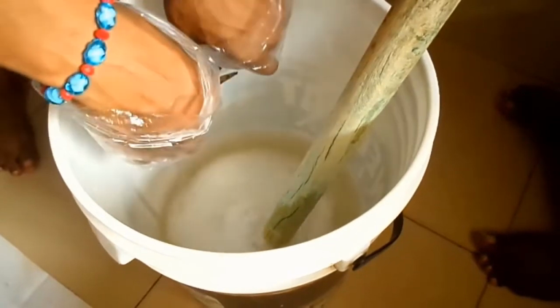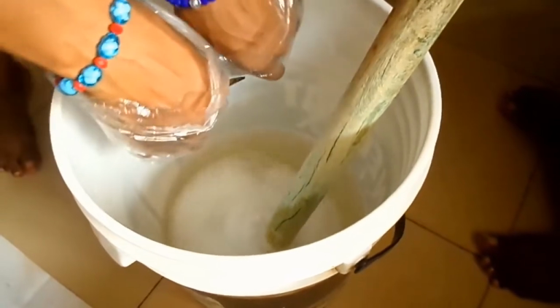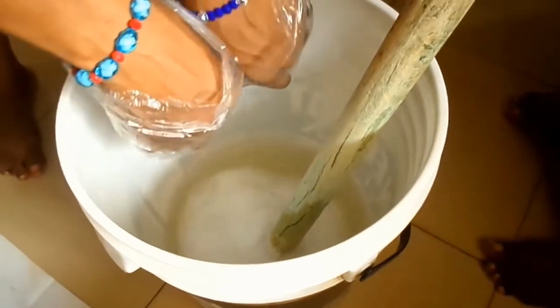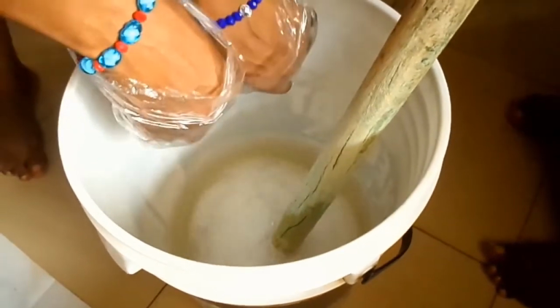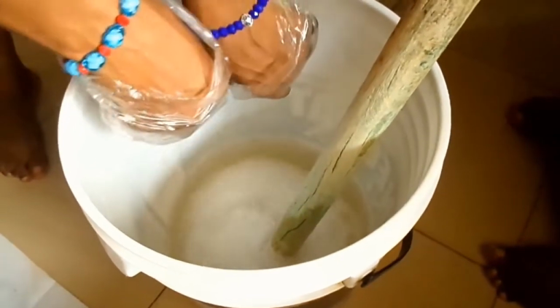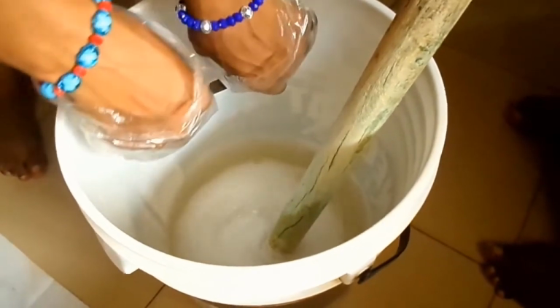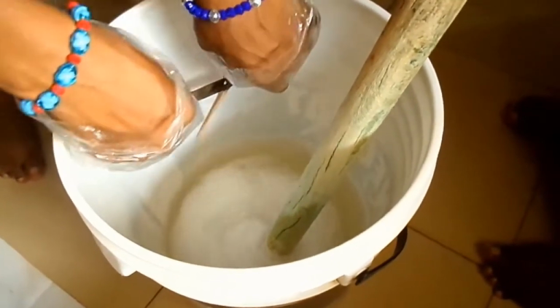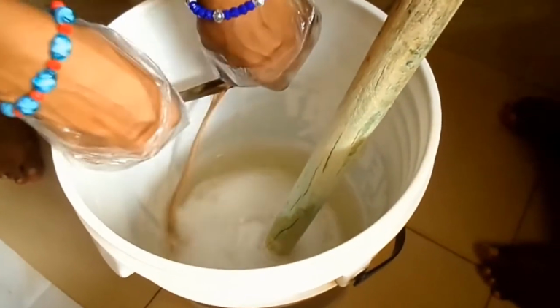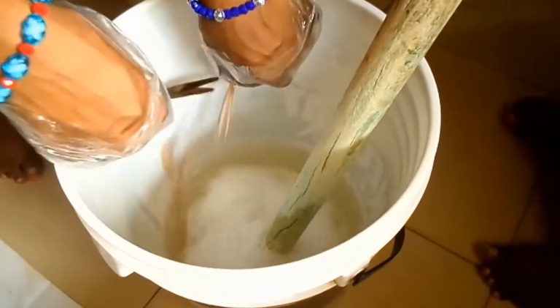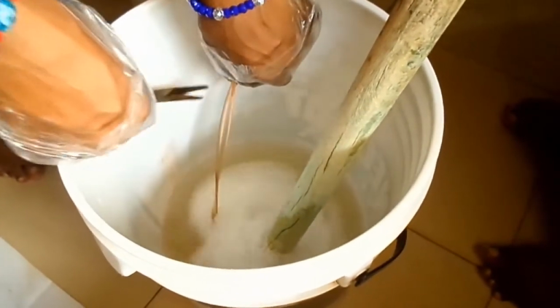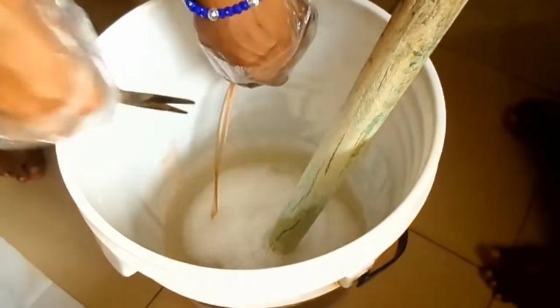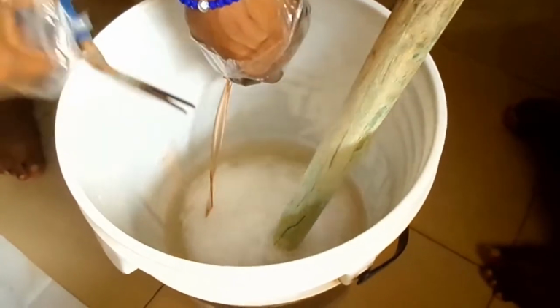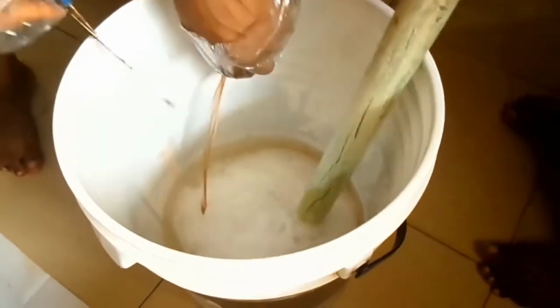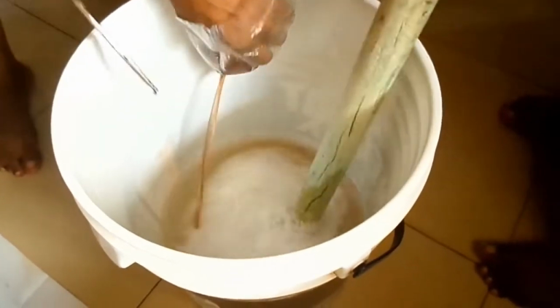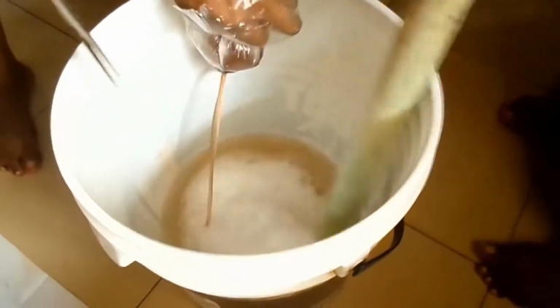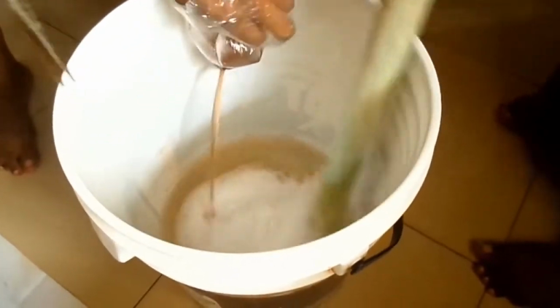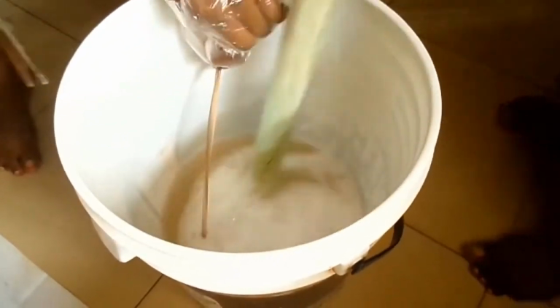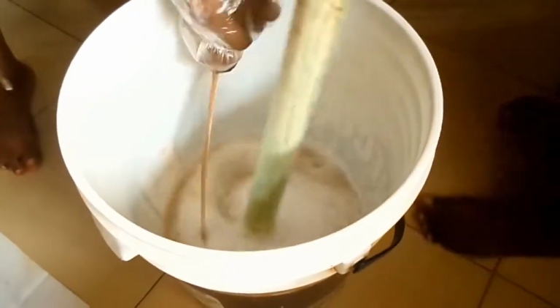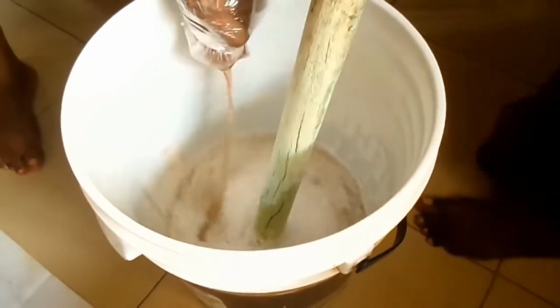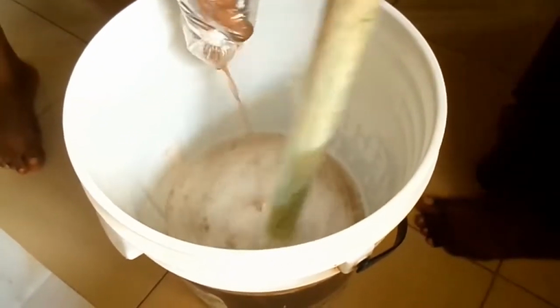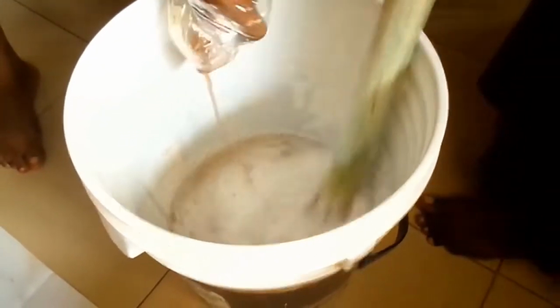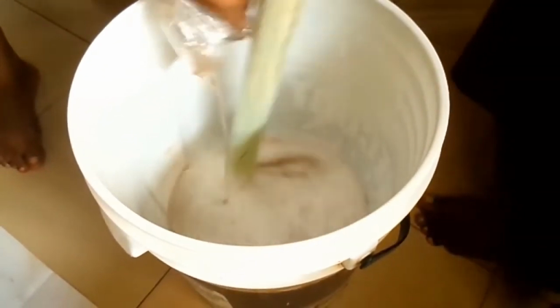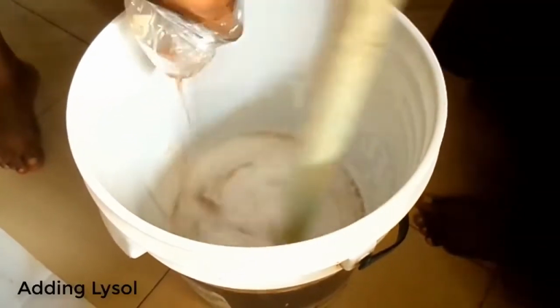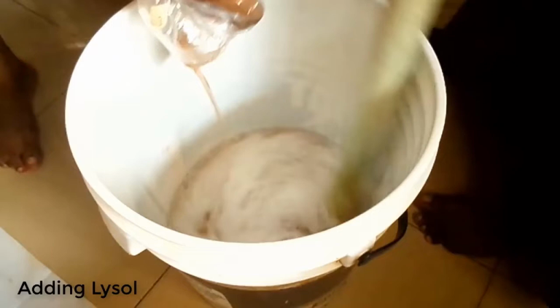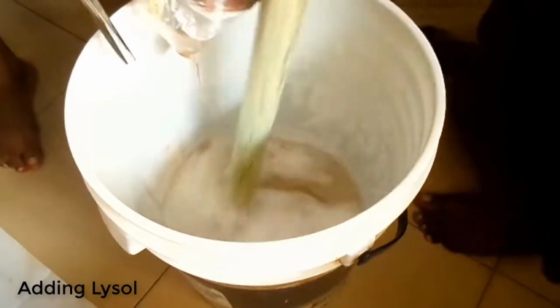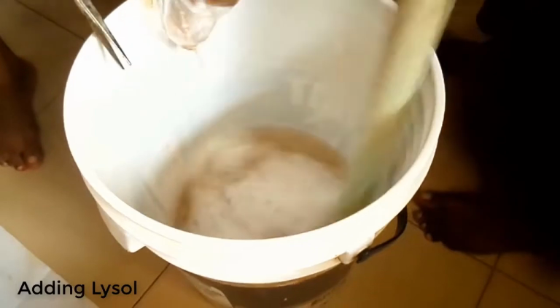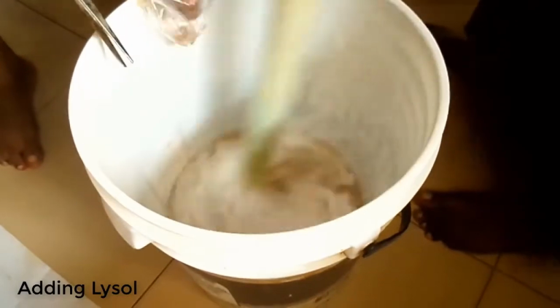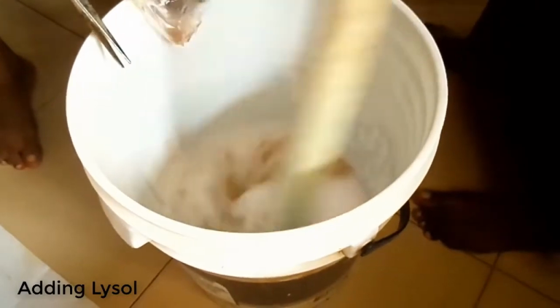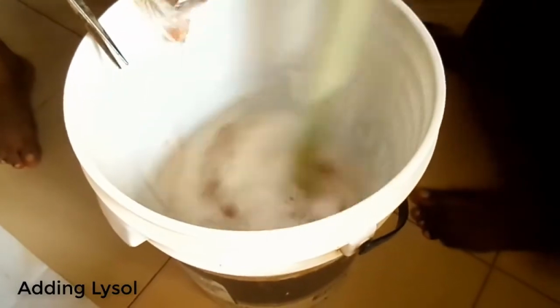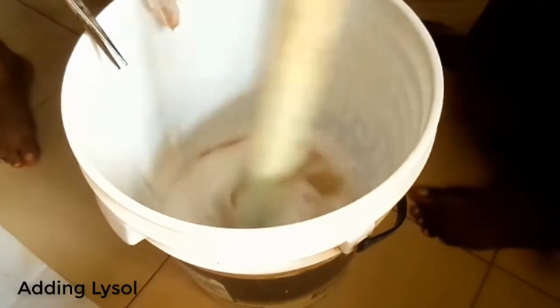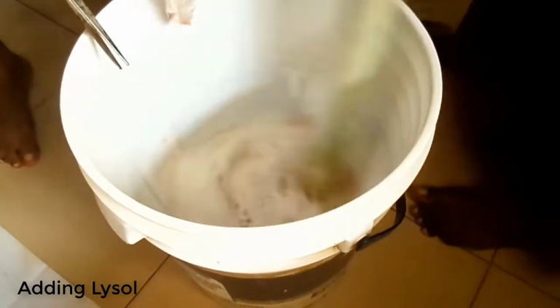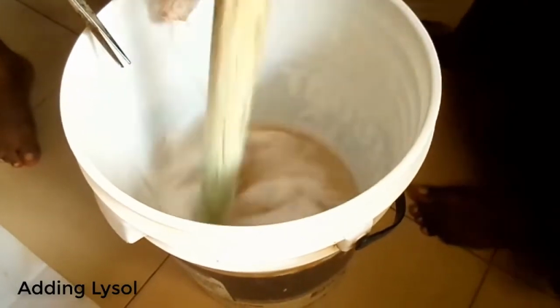This is then followed by Lysol. Lysol is a very powerful germ and bacteria killer.